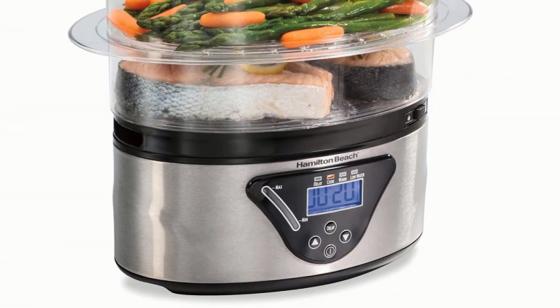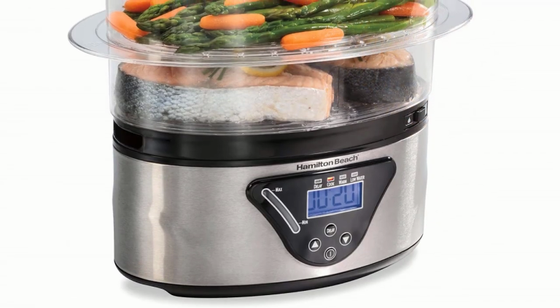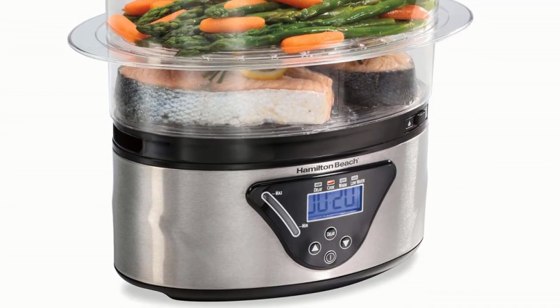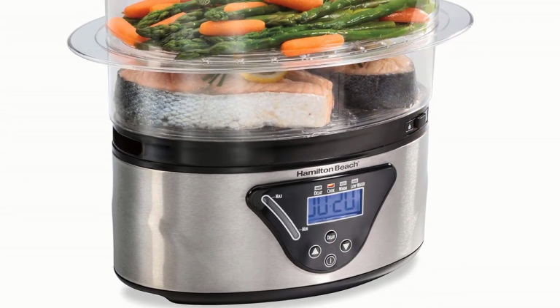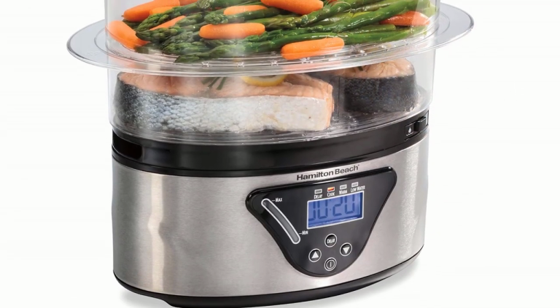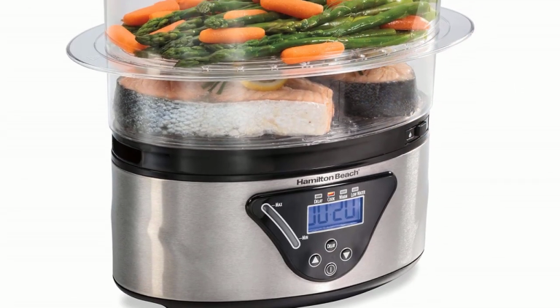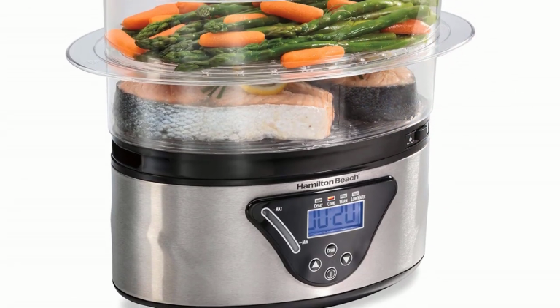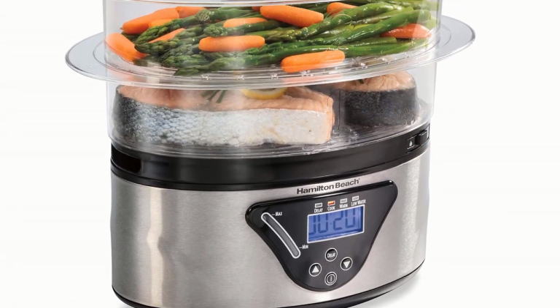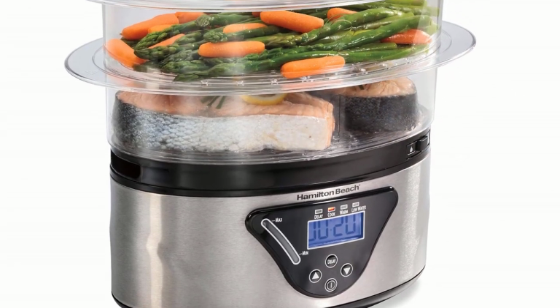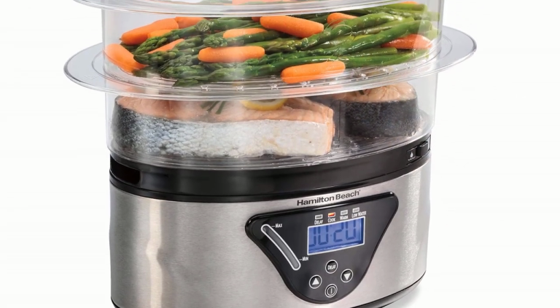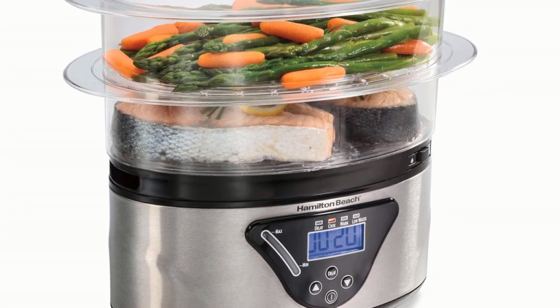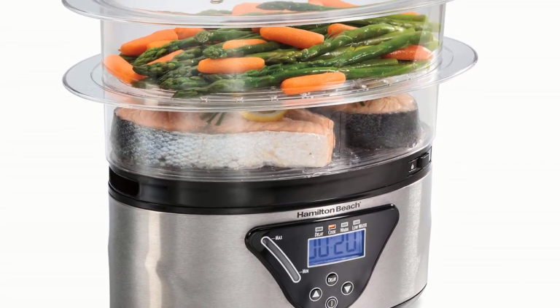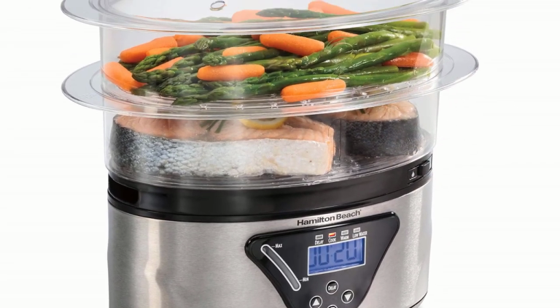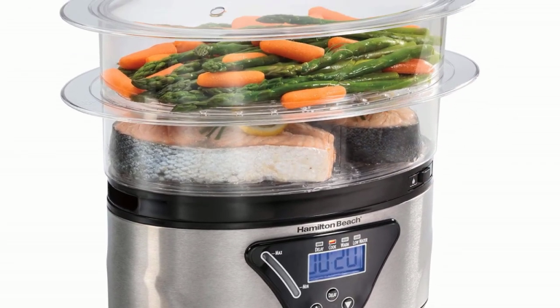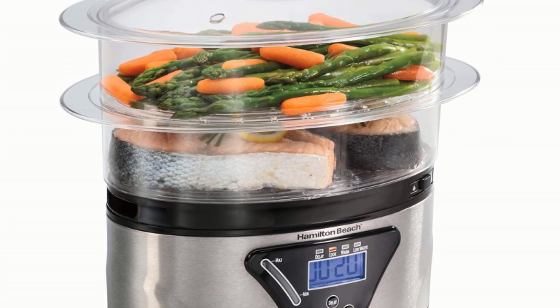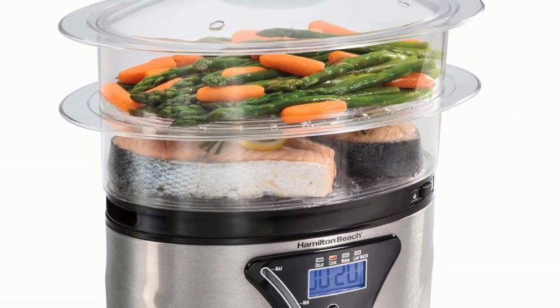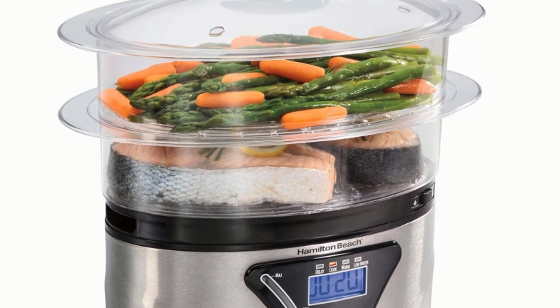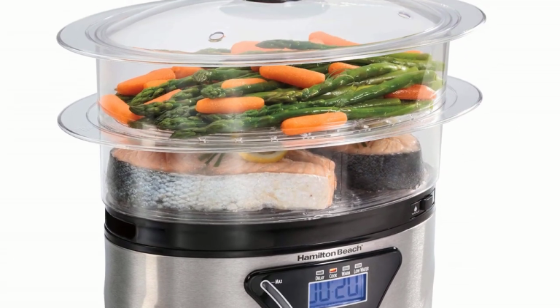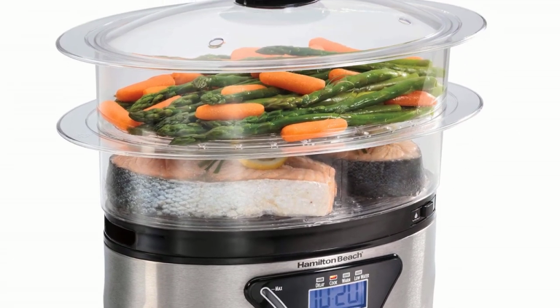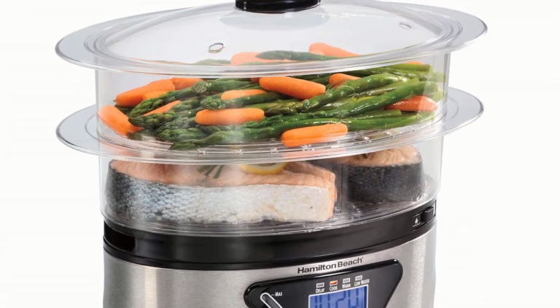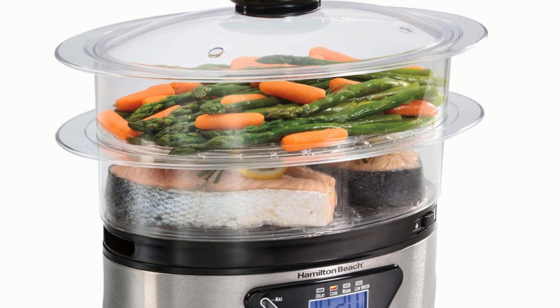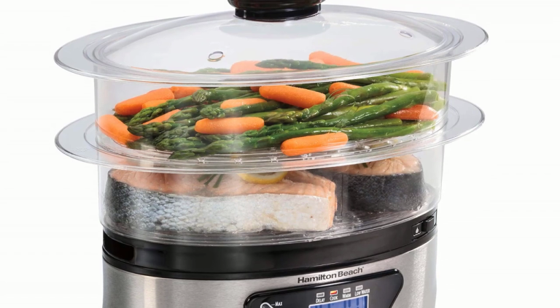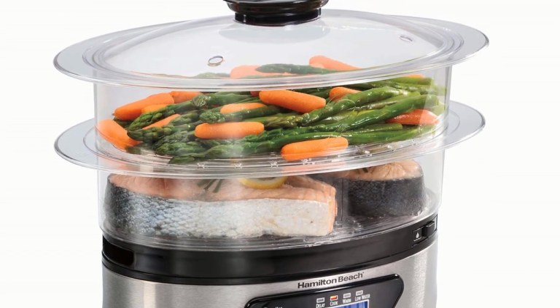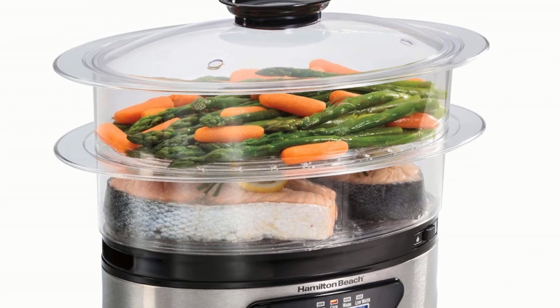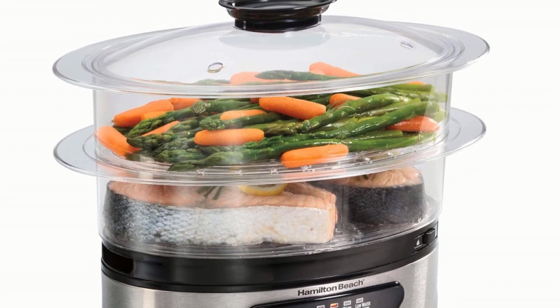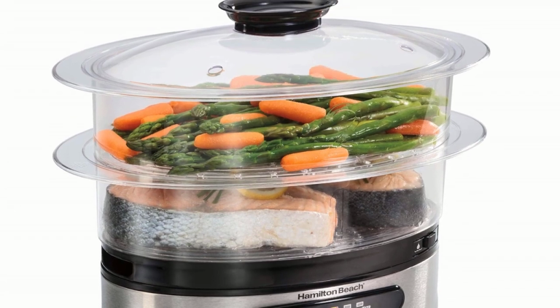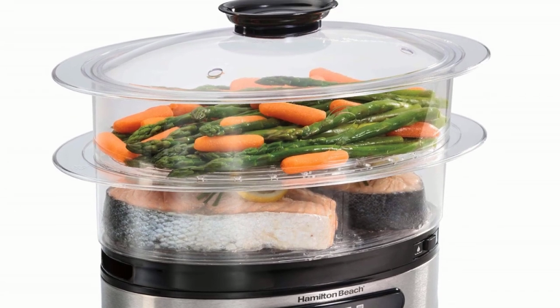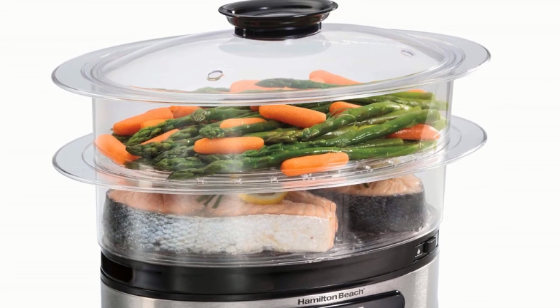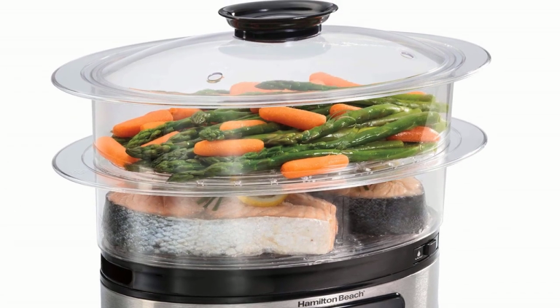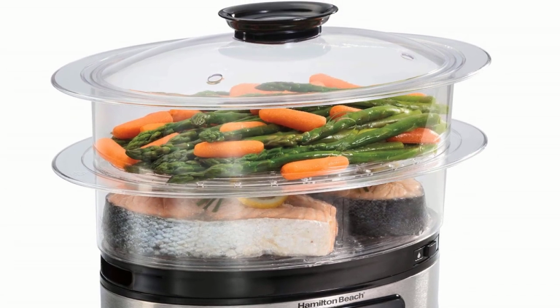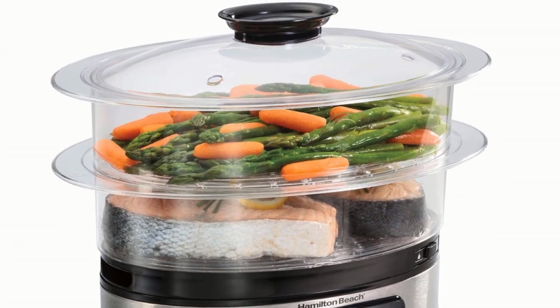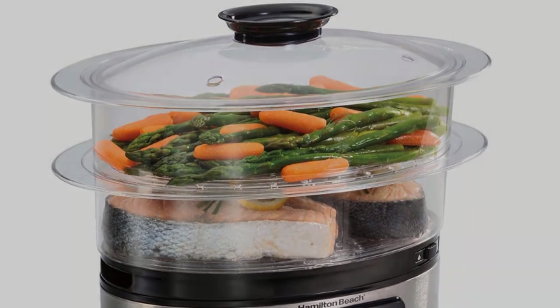Advantages: Keep warm capacity. Convenient bins. Cooks the most tasty foods.